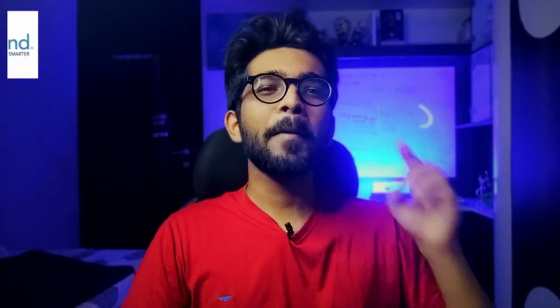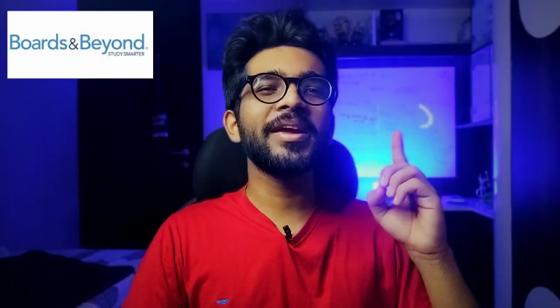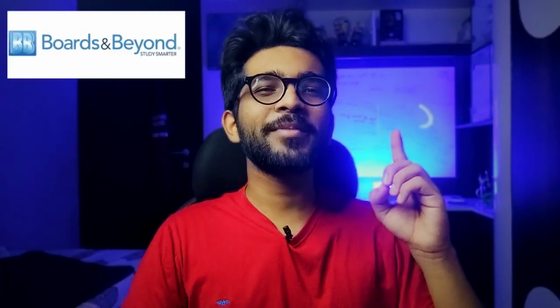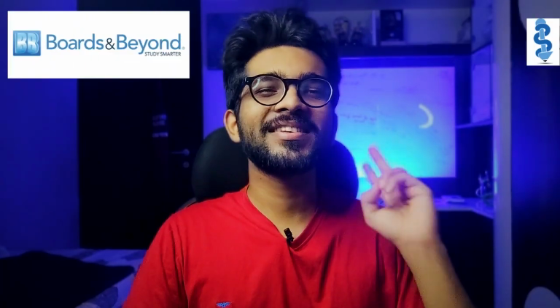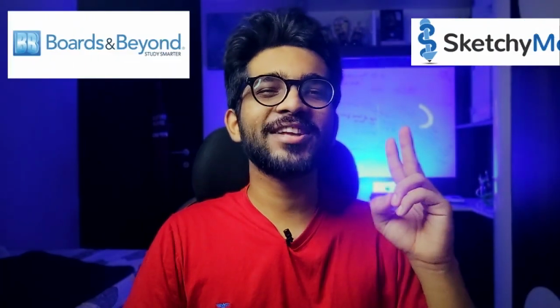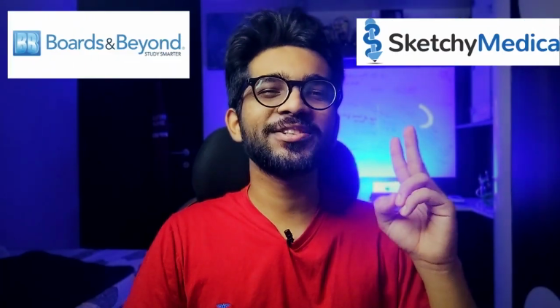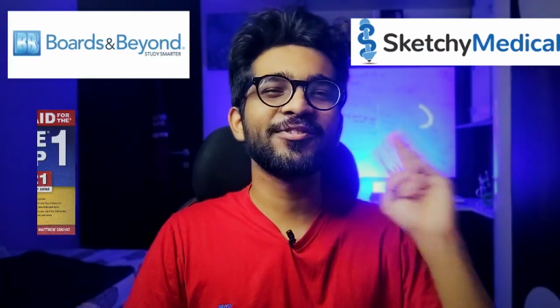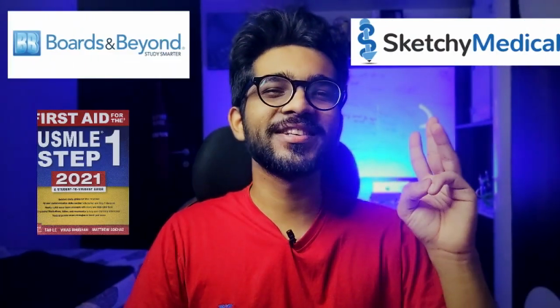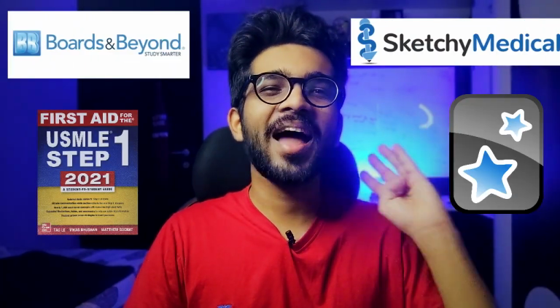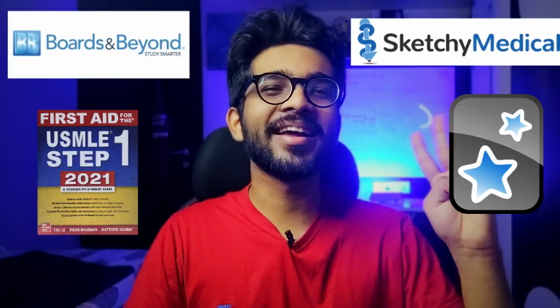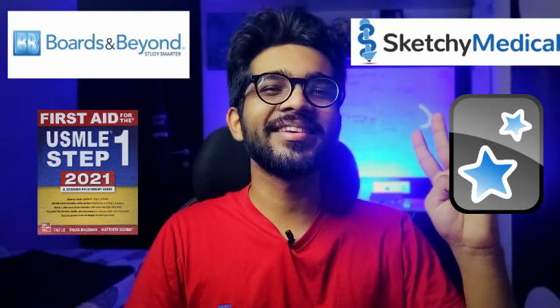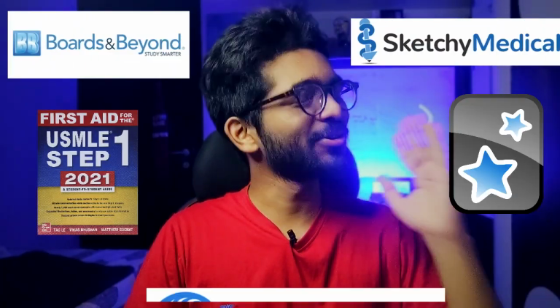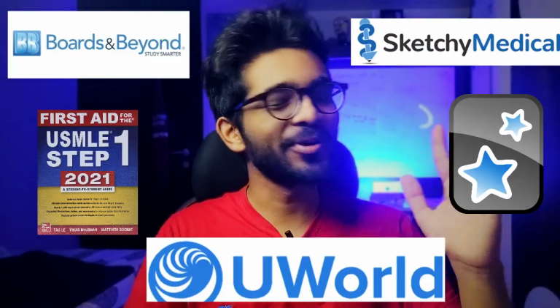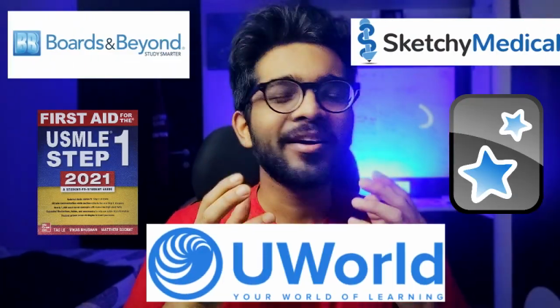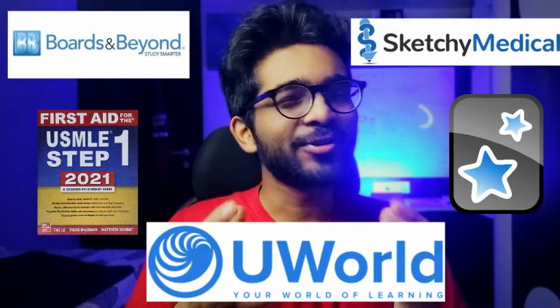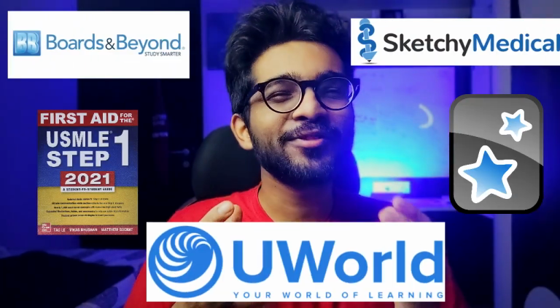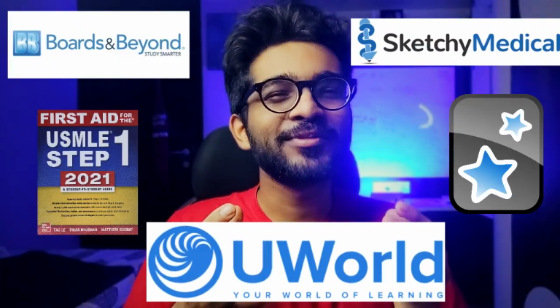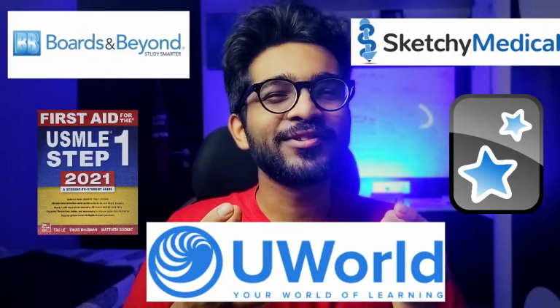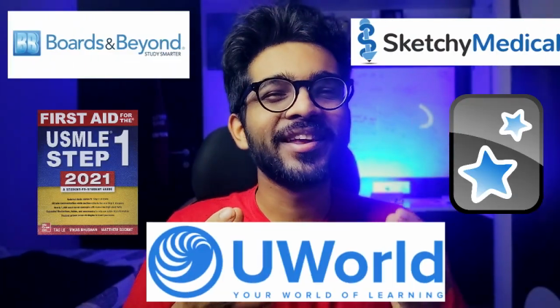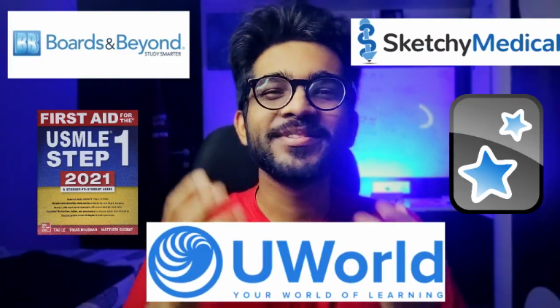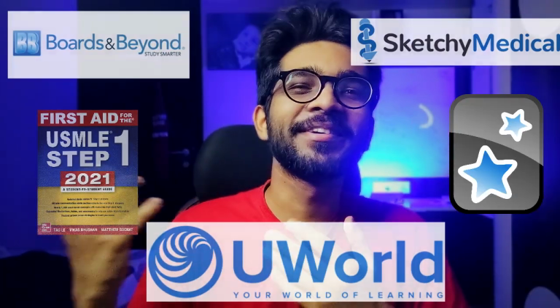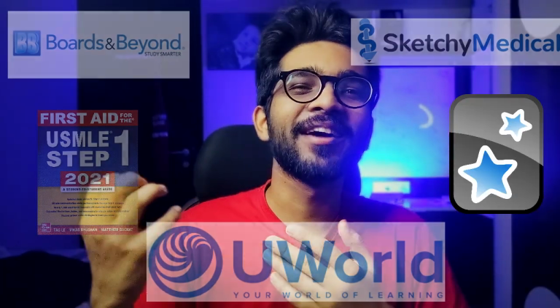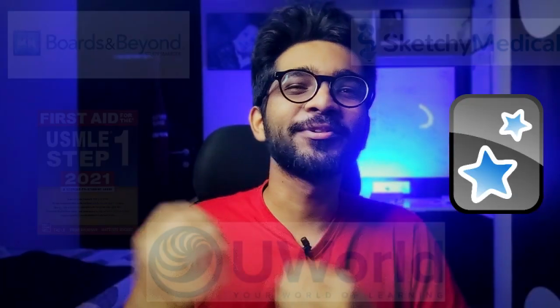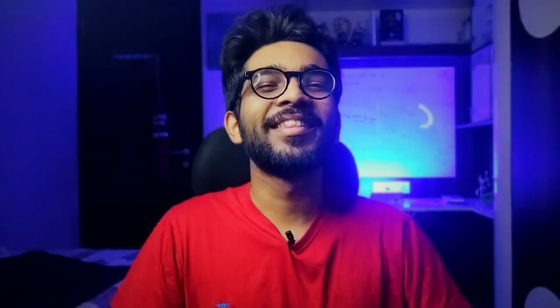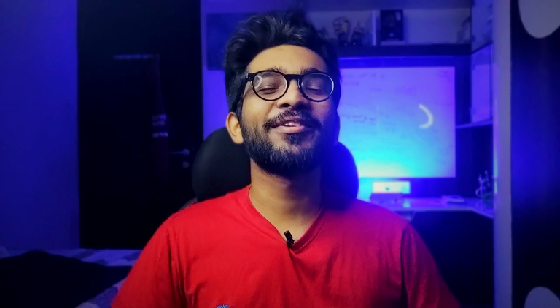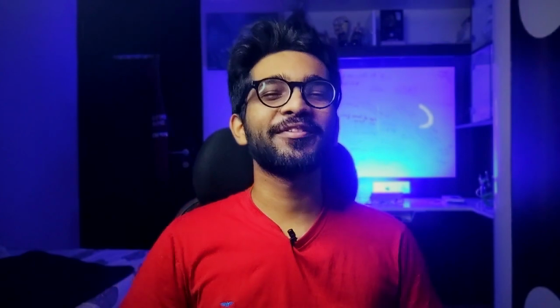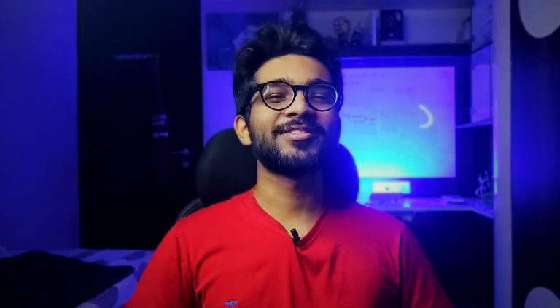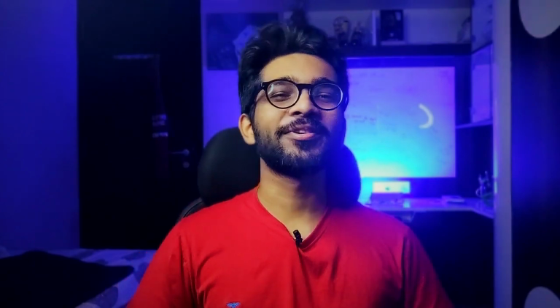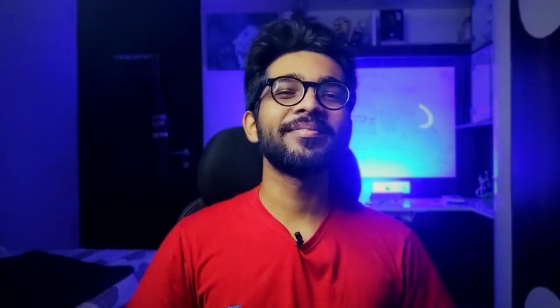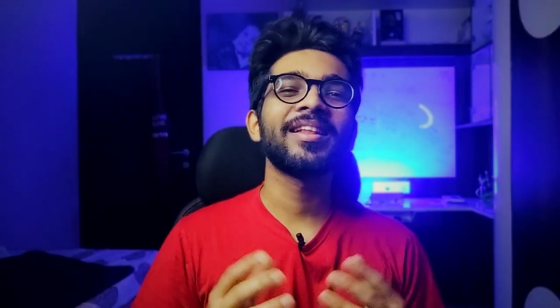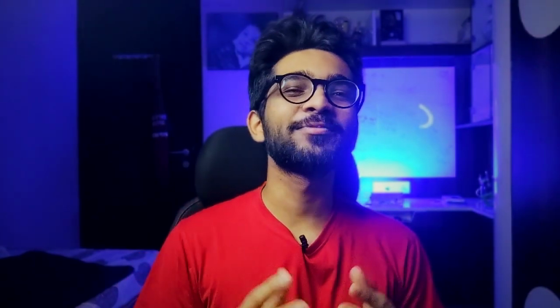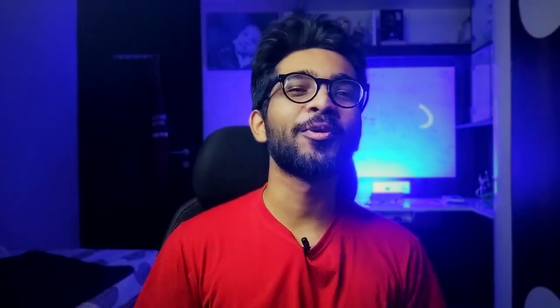BNB, Sketchy, First Aid, Anki, UWorld. For those who have come just for the names, here they are for you. Now that we have that sorted, let's move forward.